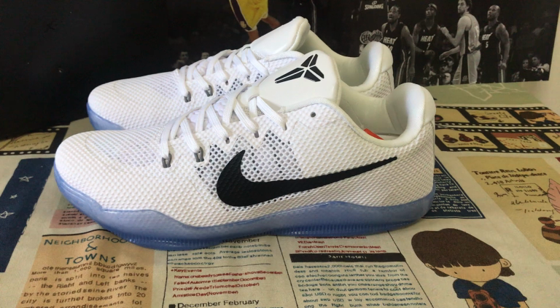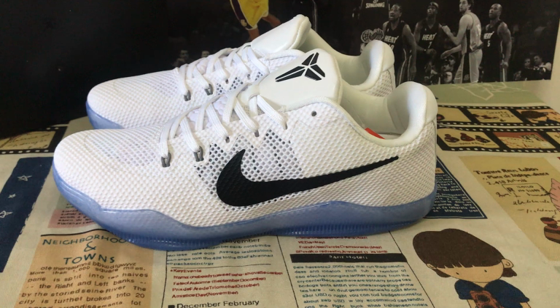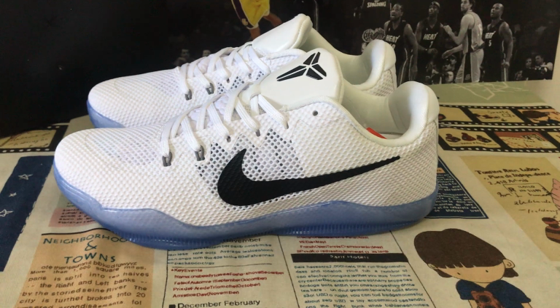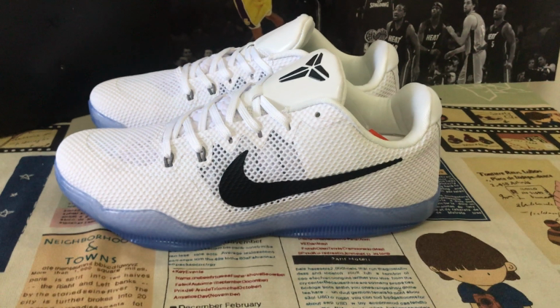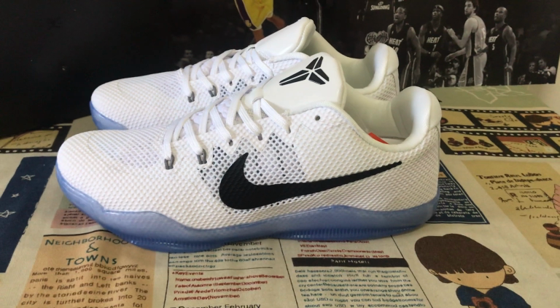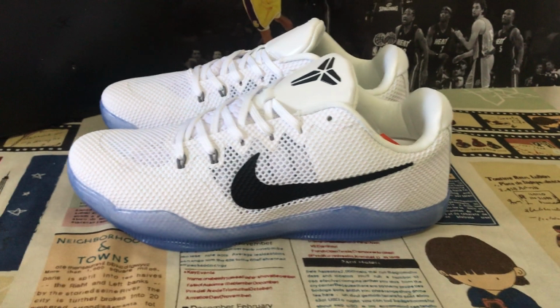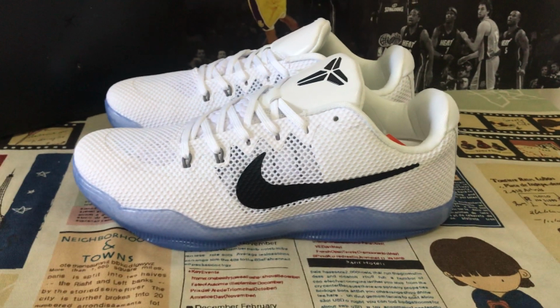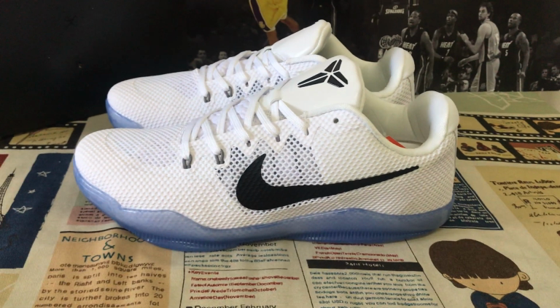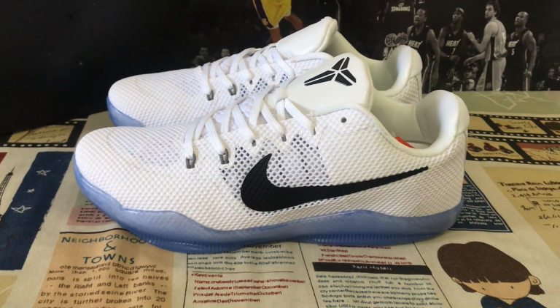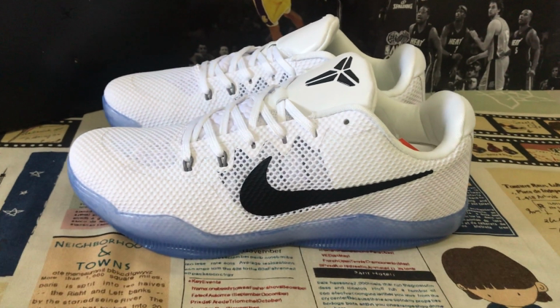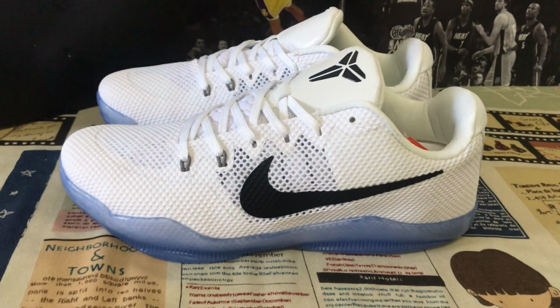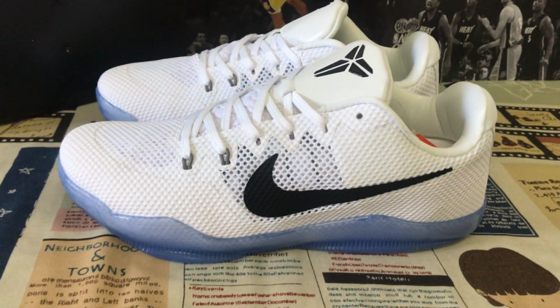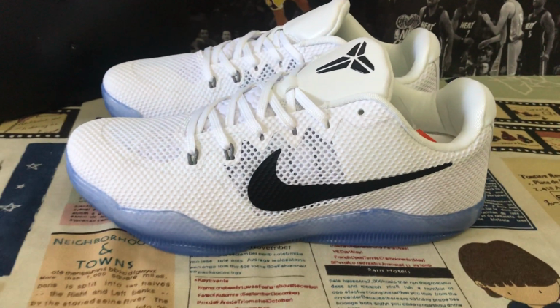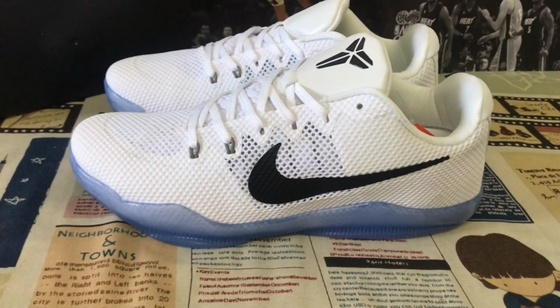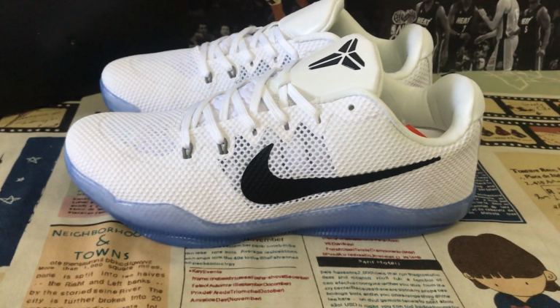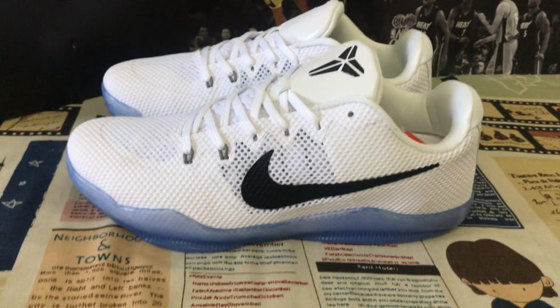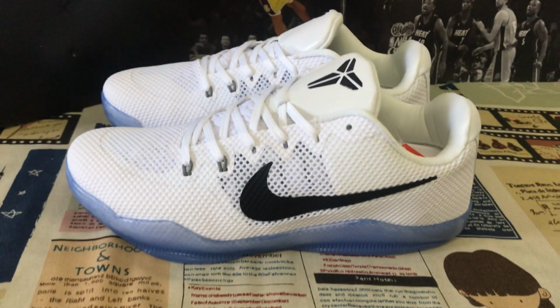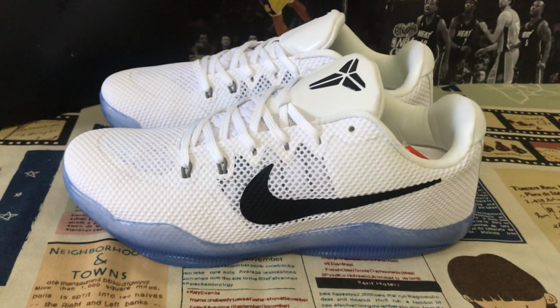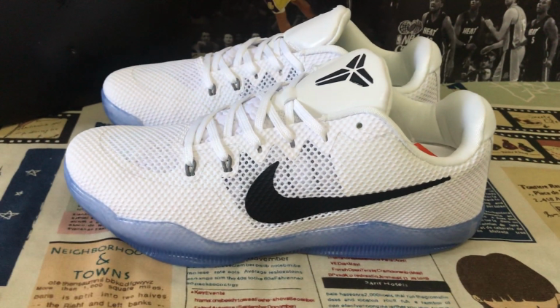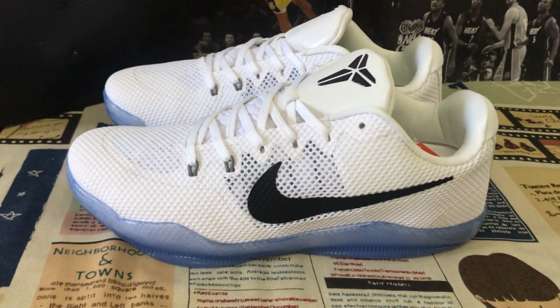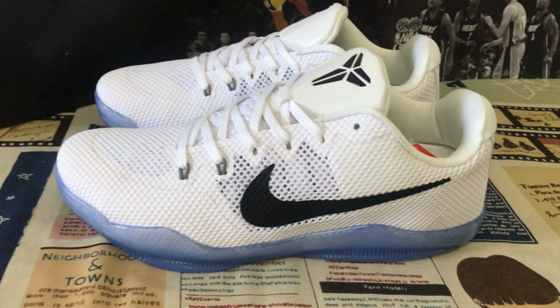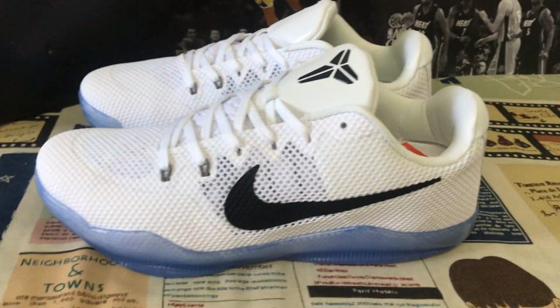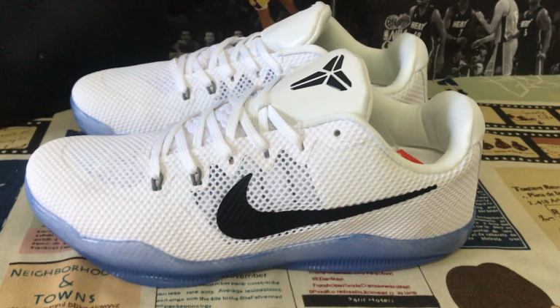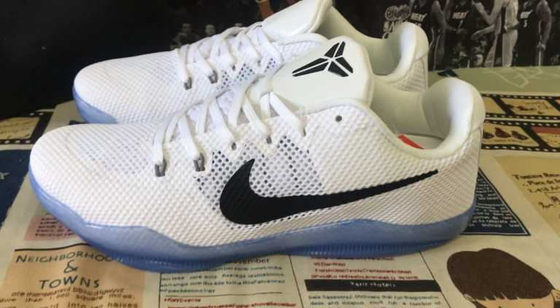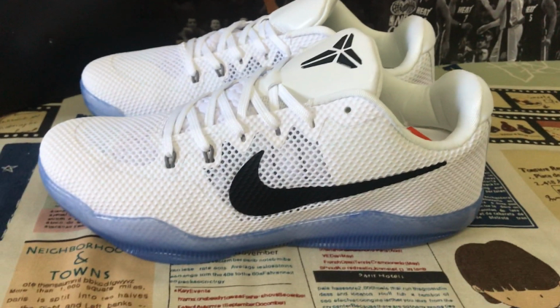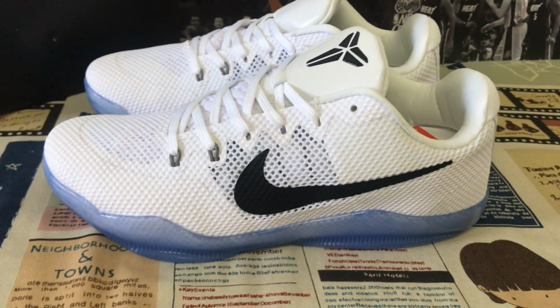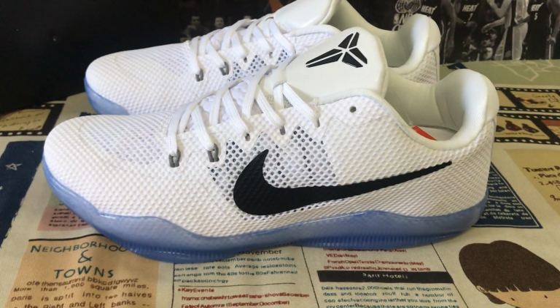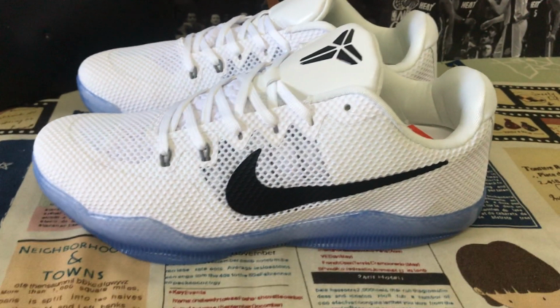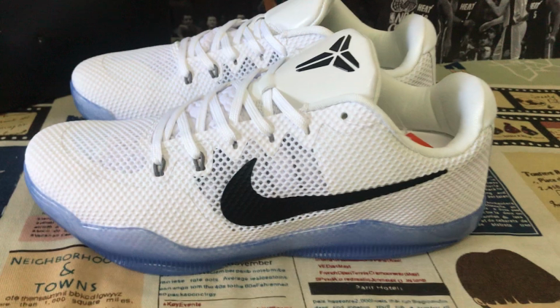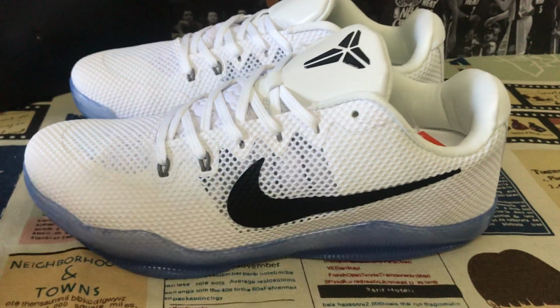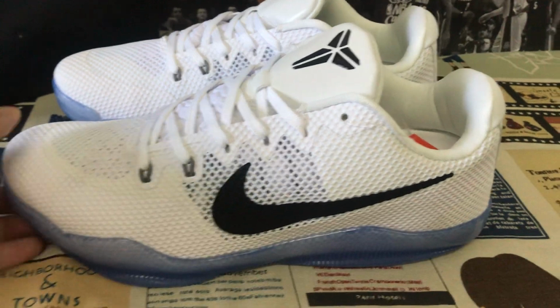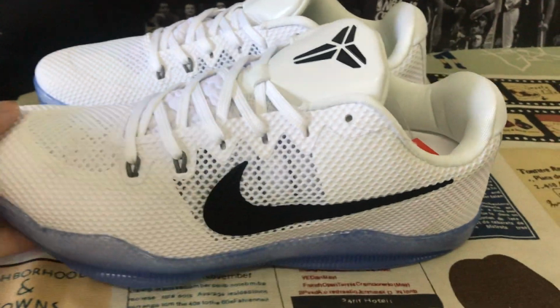Hello friends, today let me show you Nike Kobe 11-0 White Fundamentals.